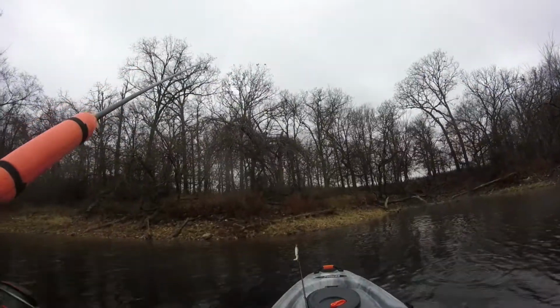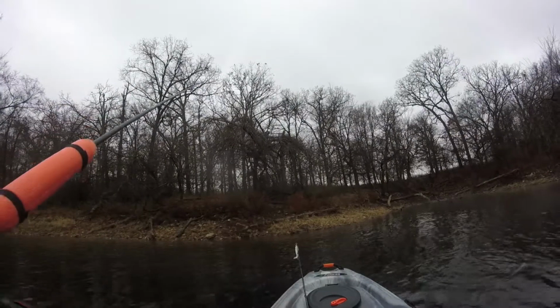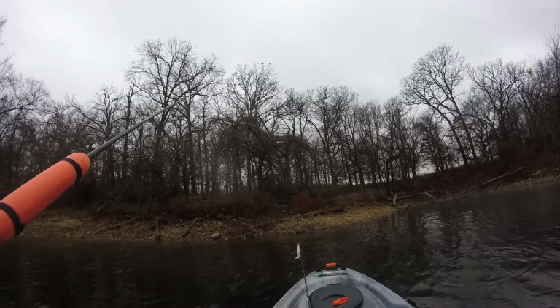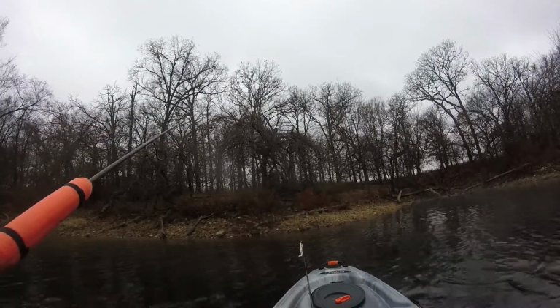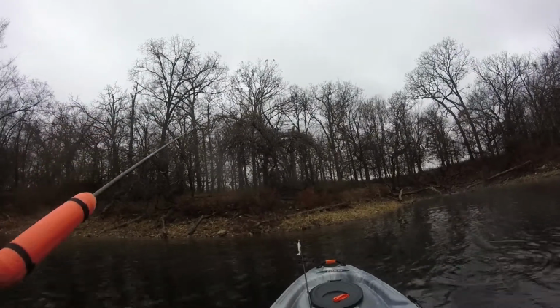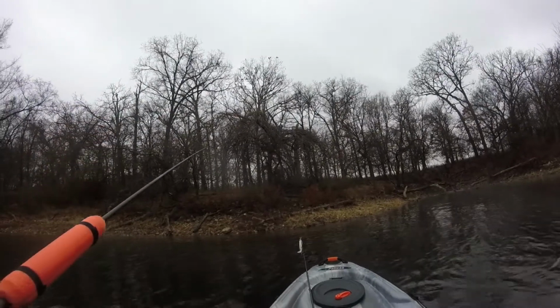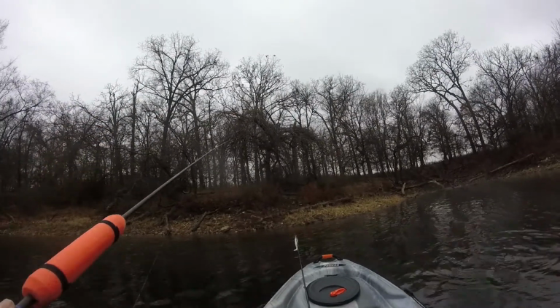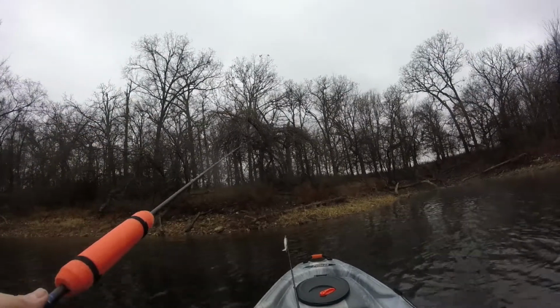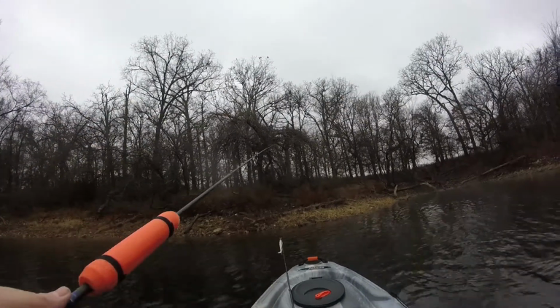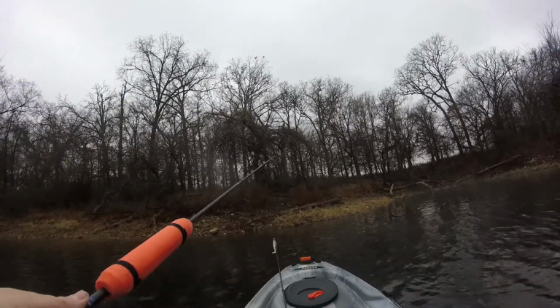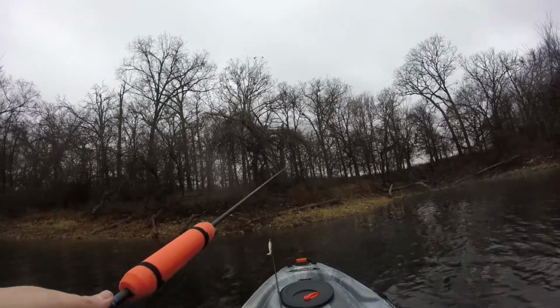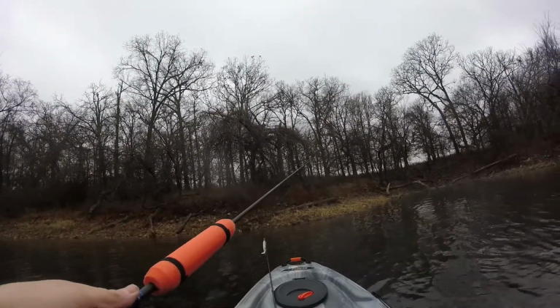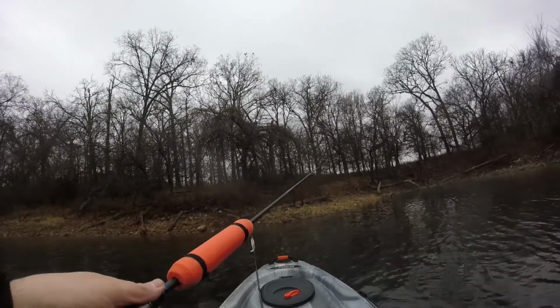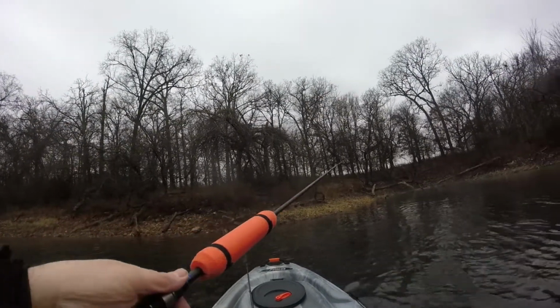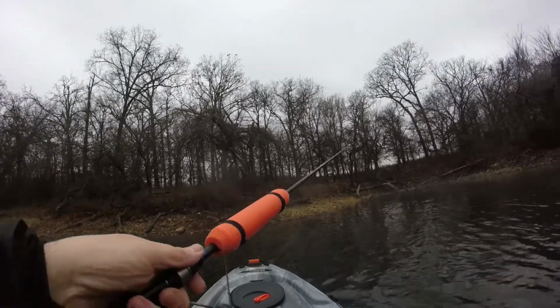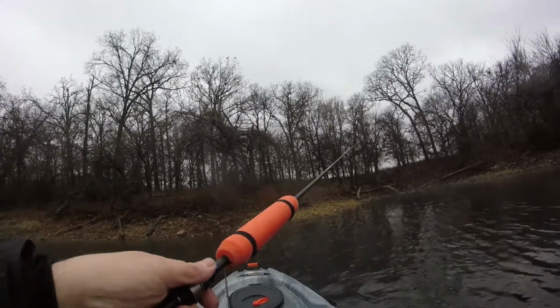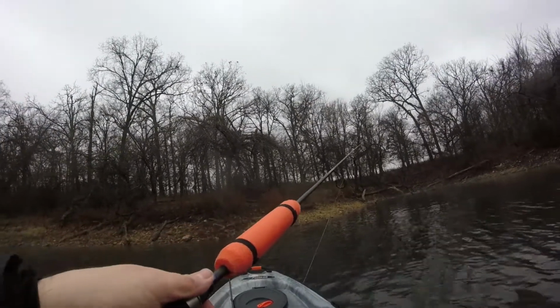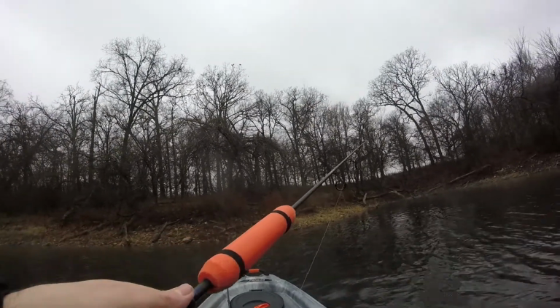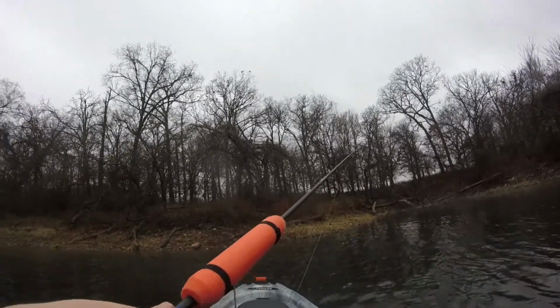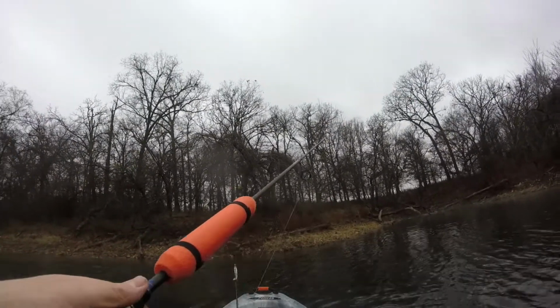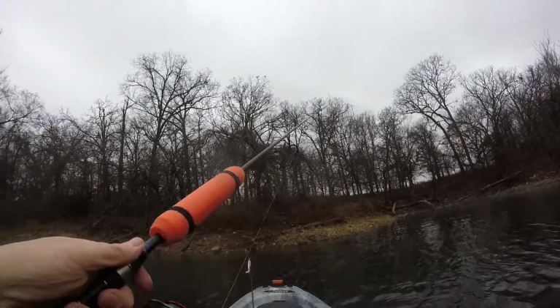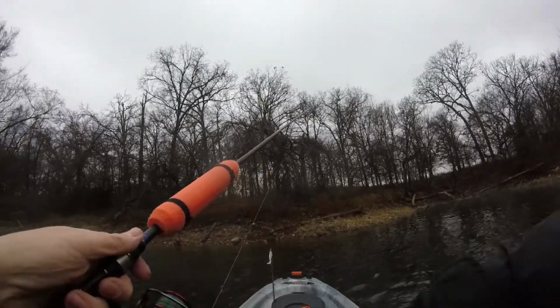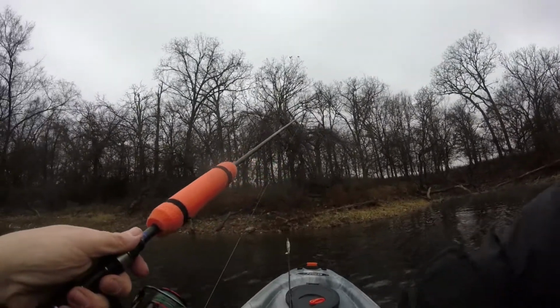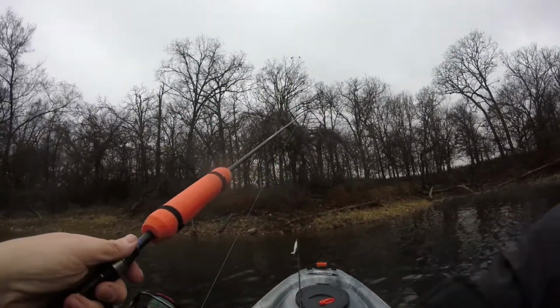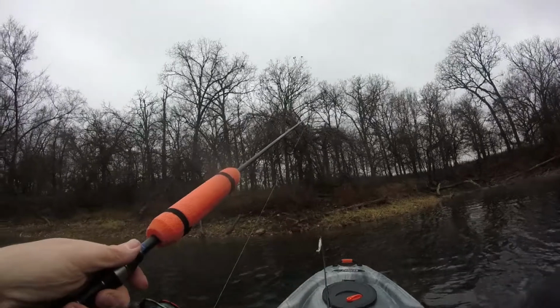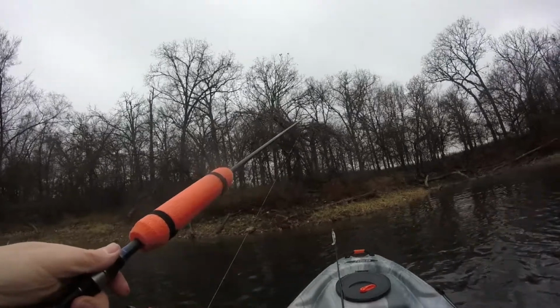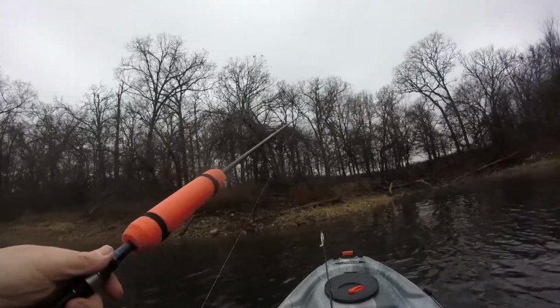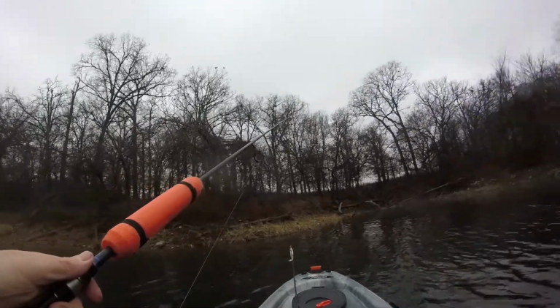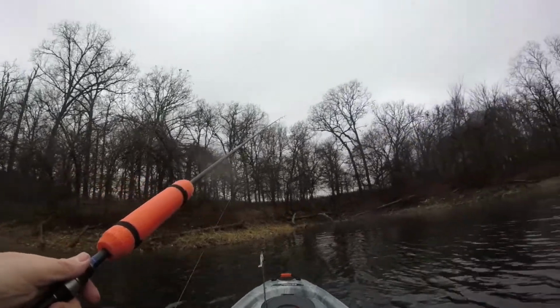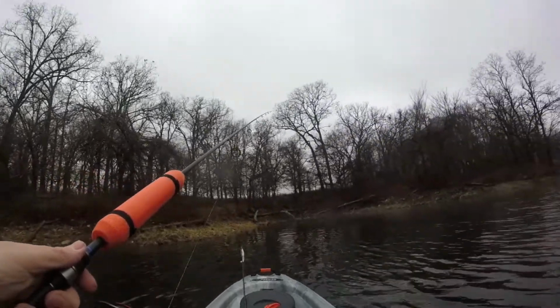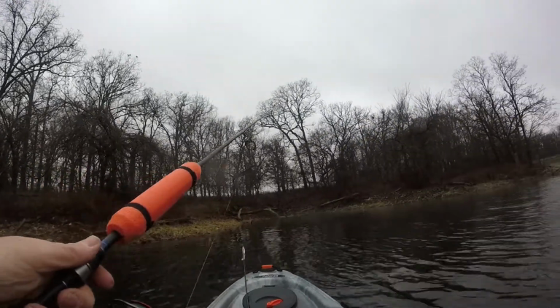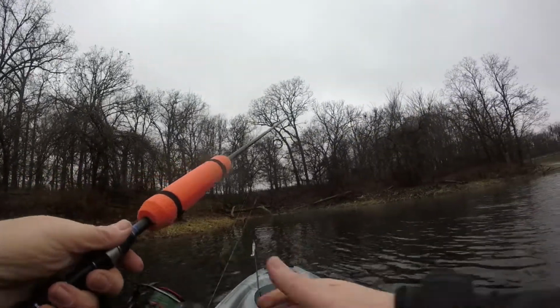Bluegill tap. I had a boom, boom, boom, boom, boom. It's a bluegill.